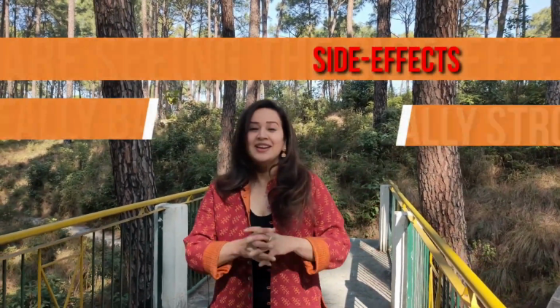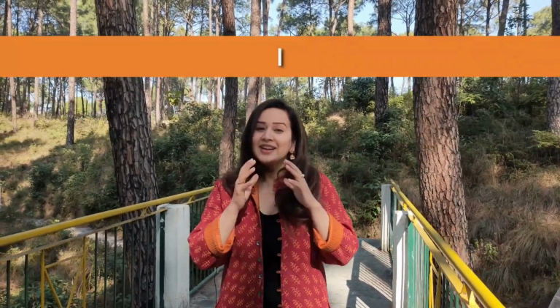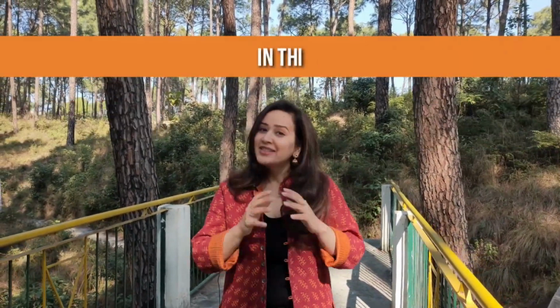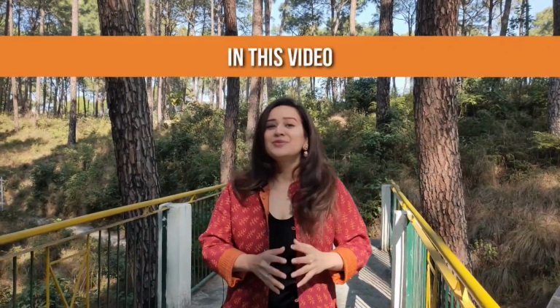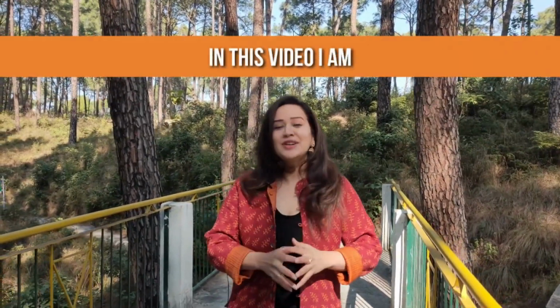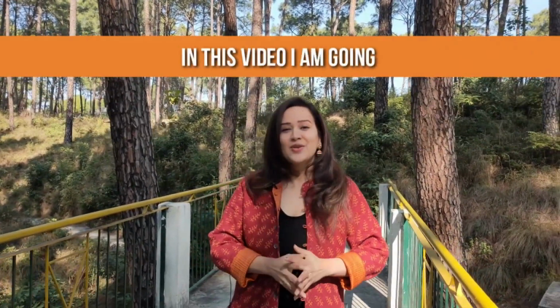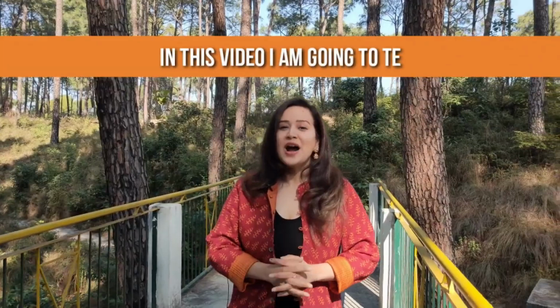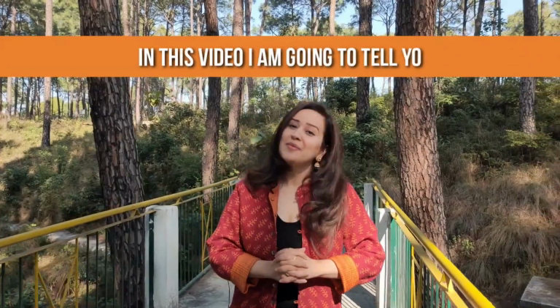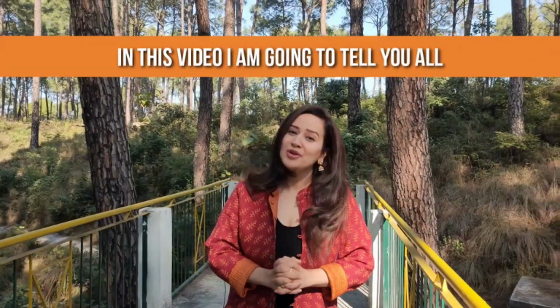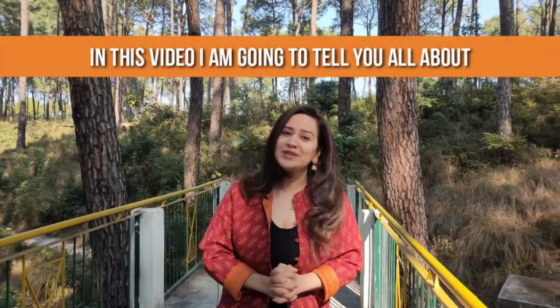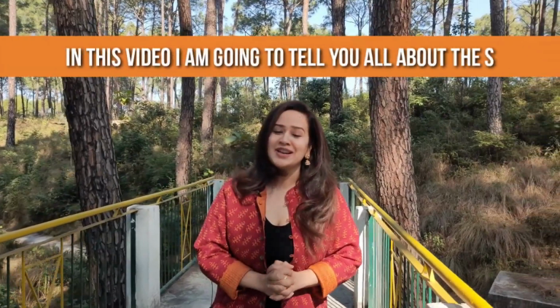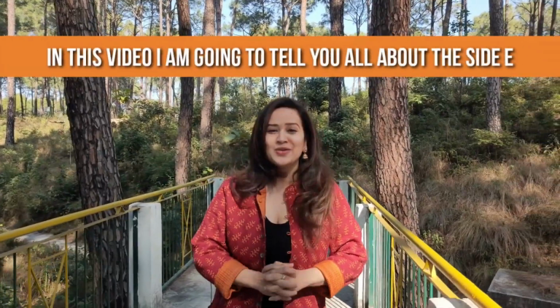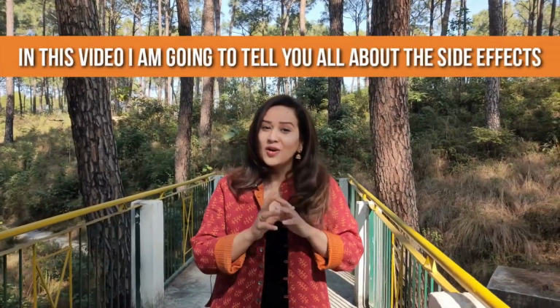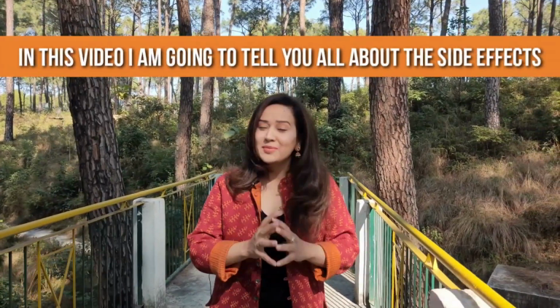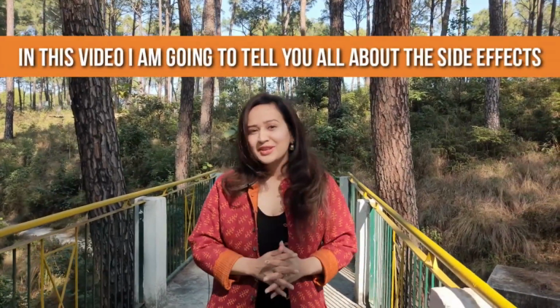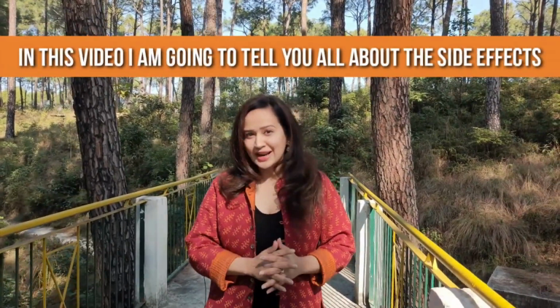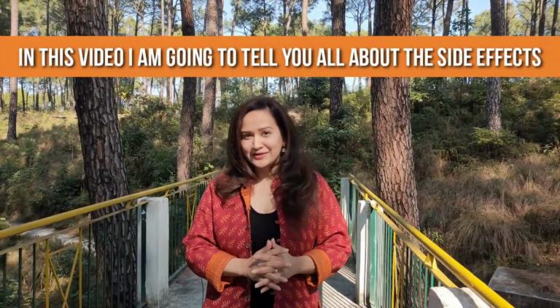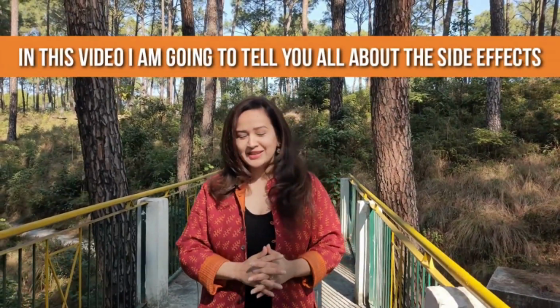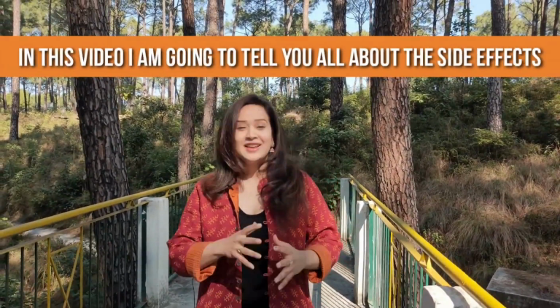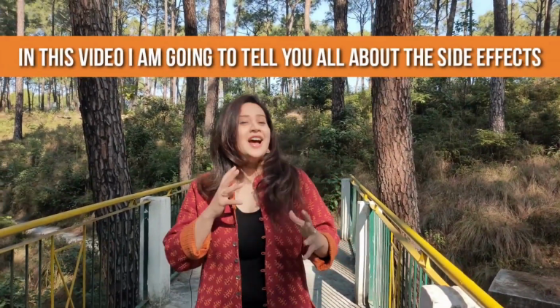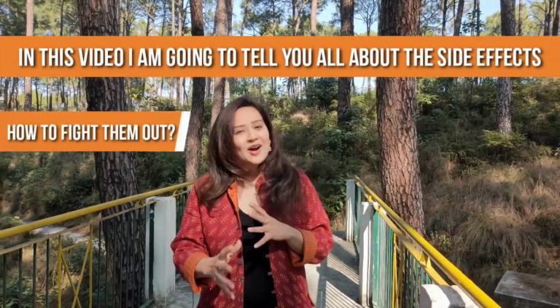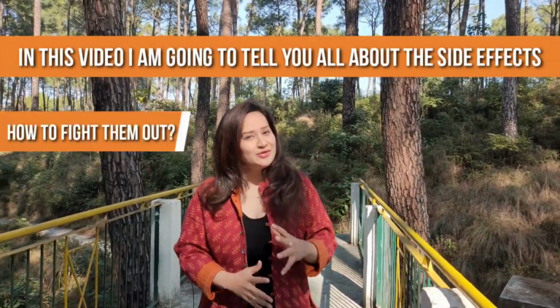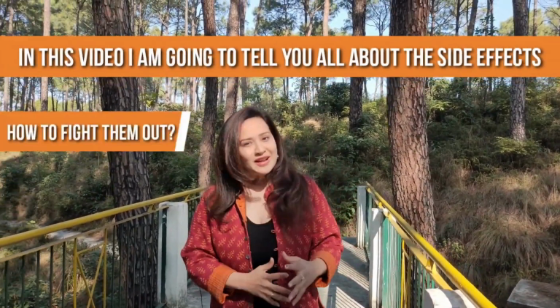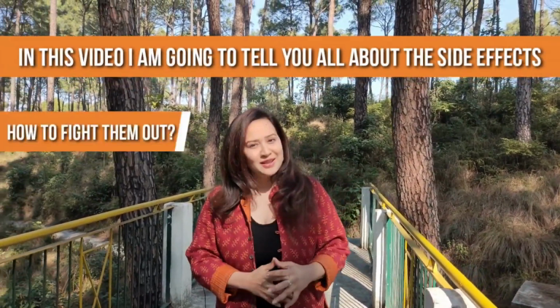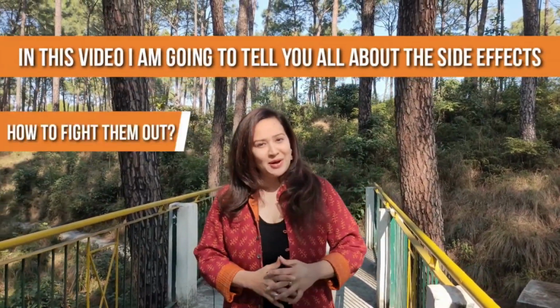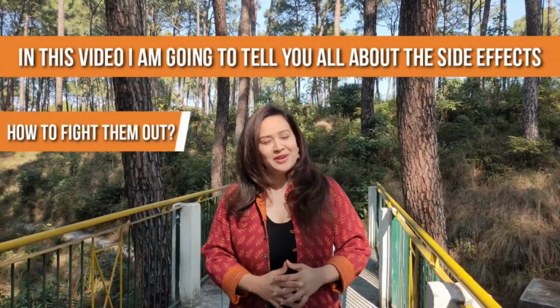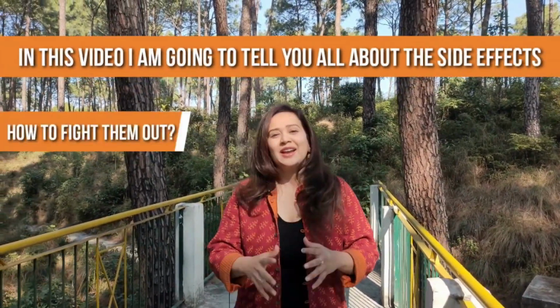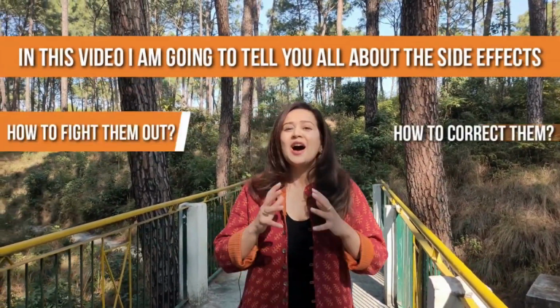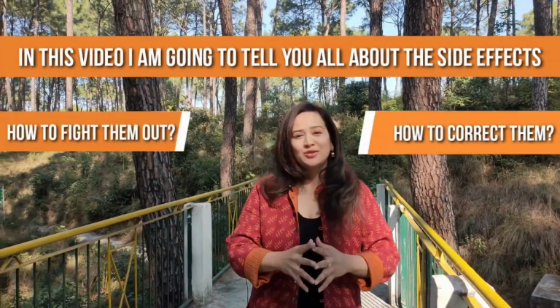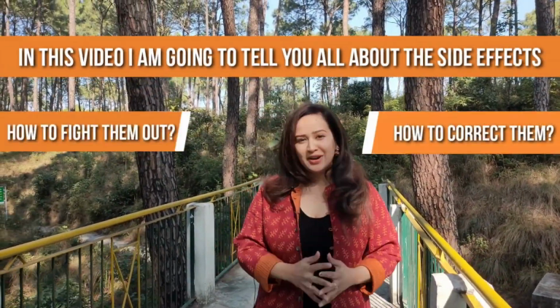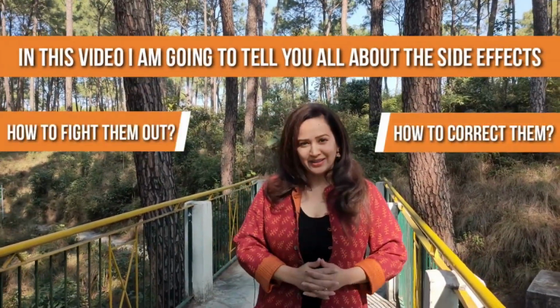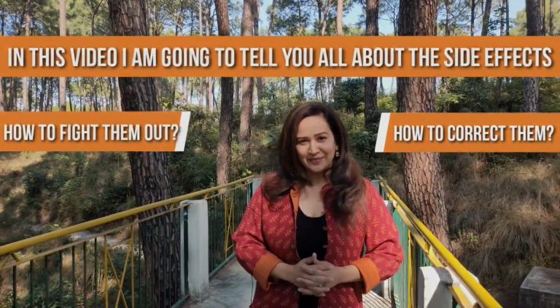In this video, I am going to be telling you all about these side effects, how to fight them out, and how to correct them.